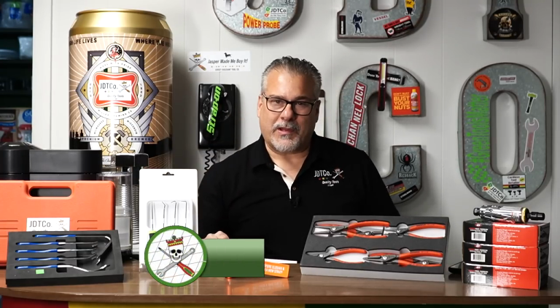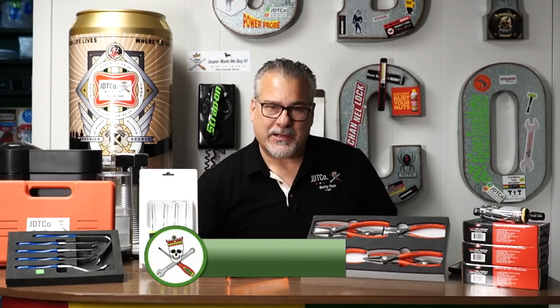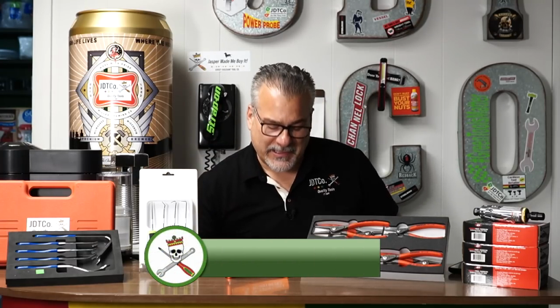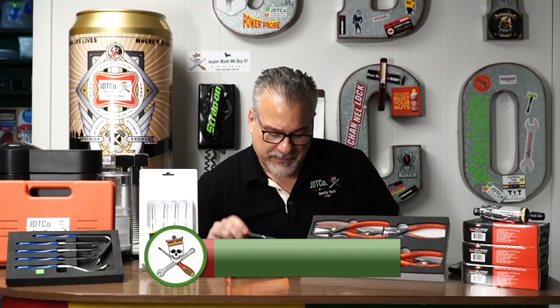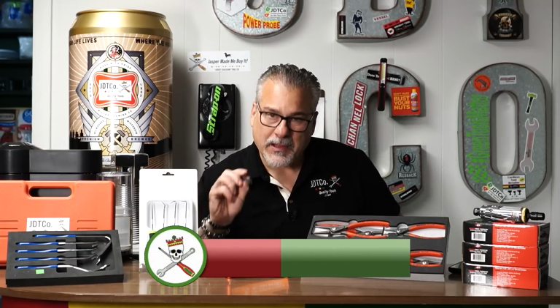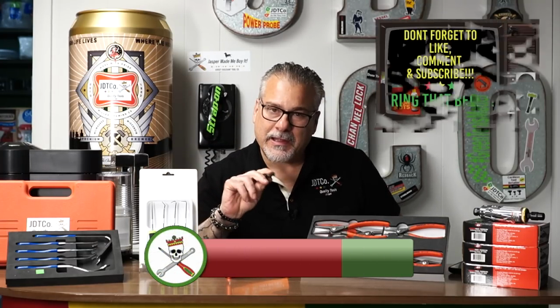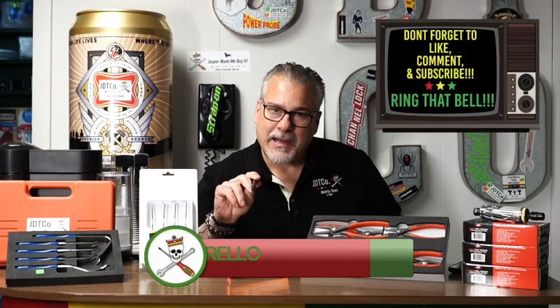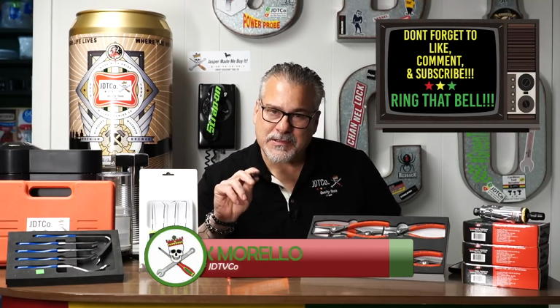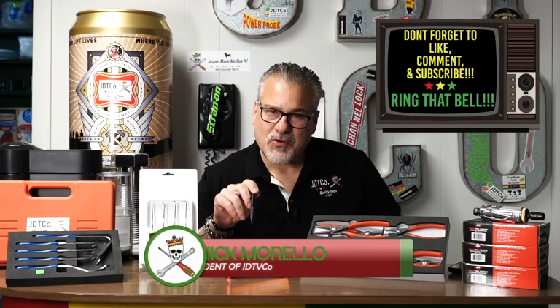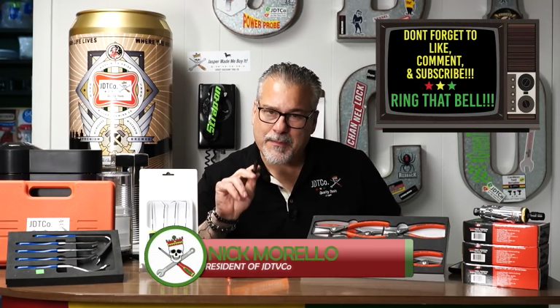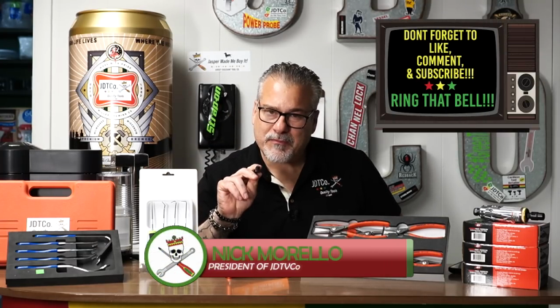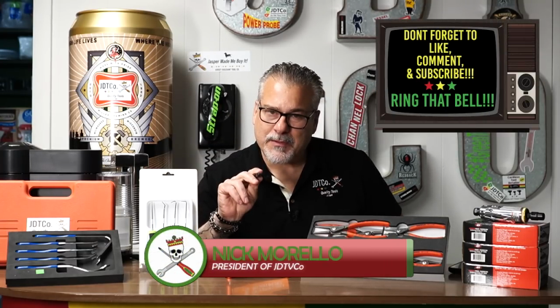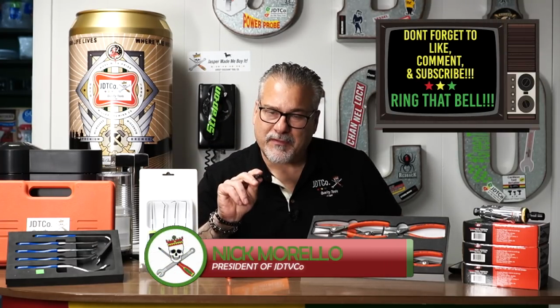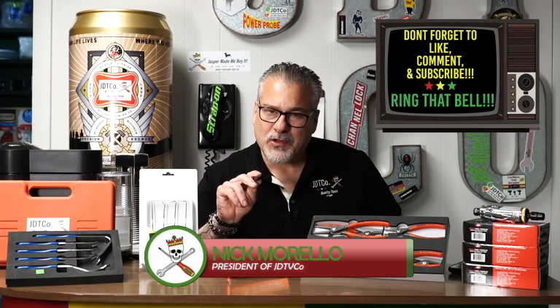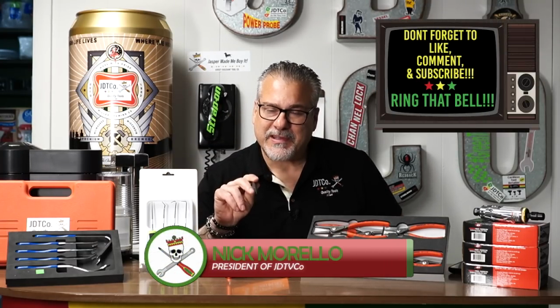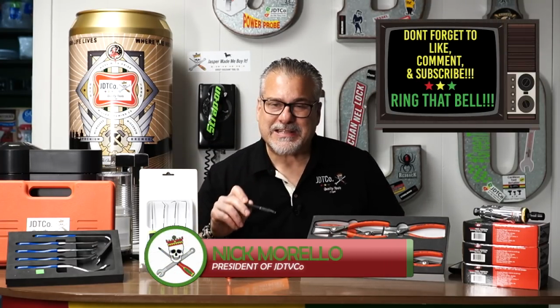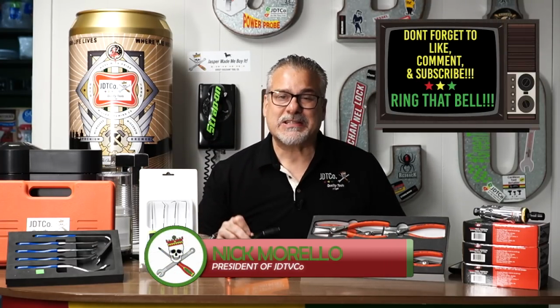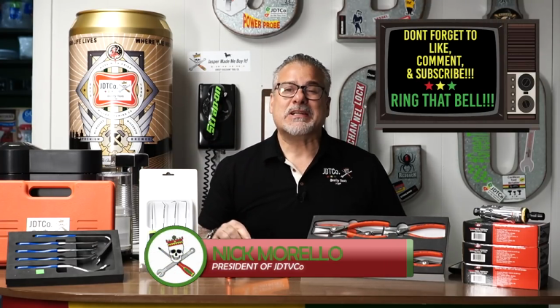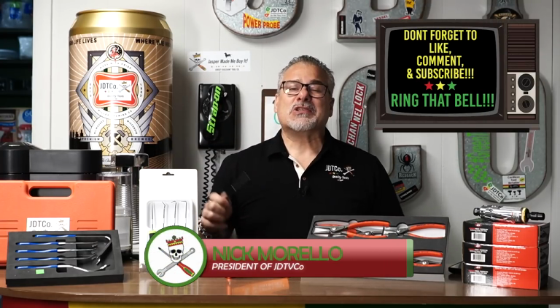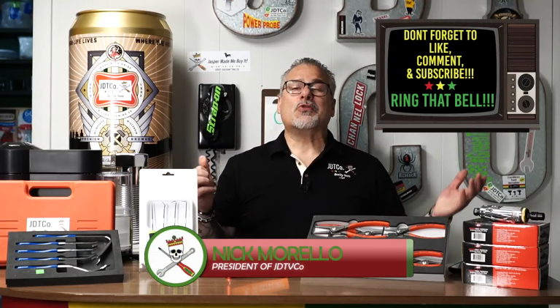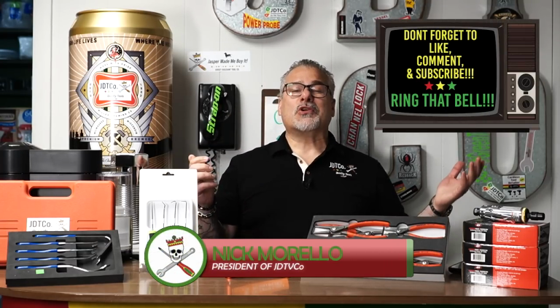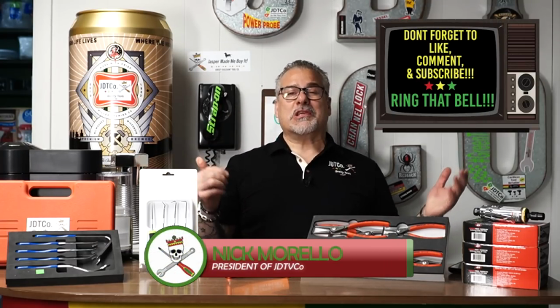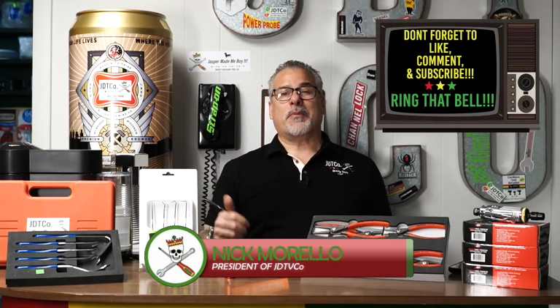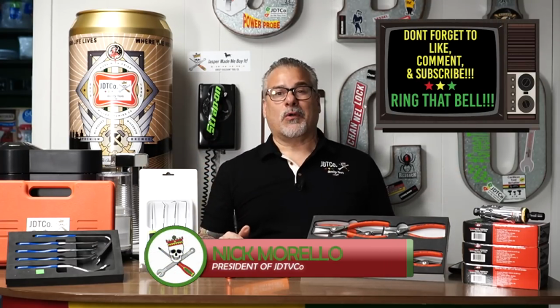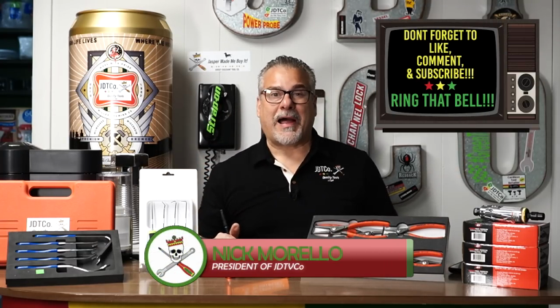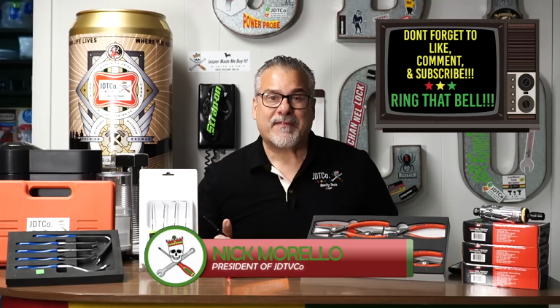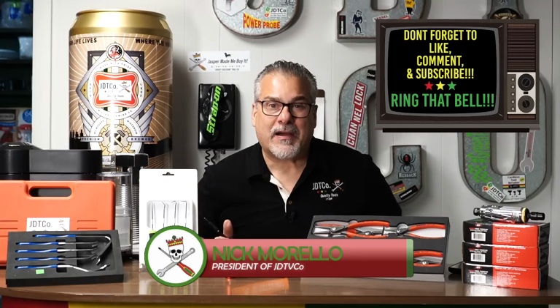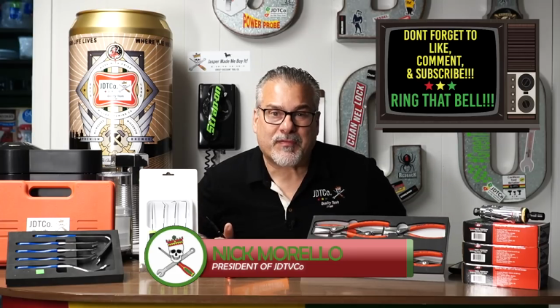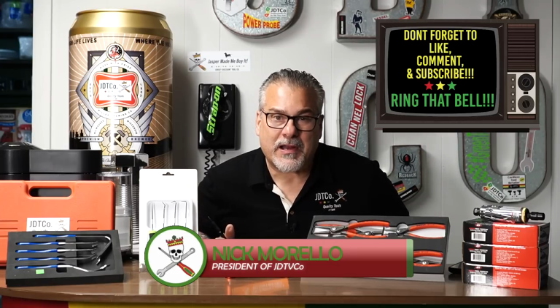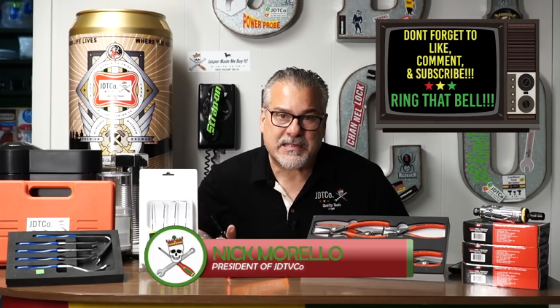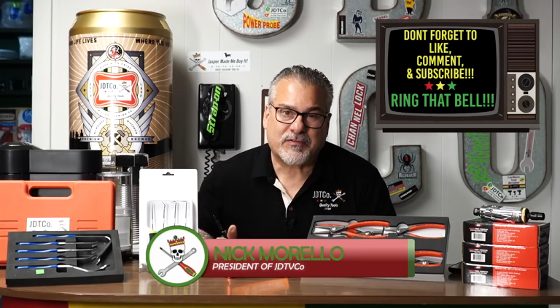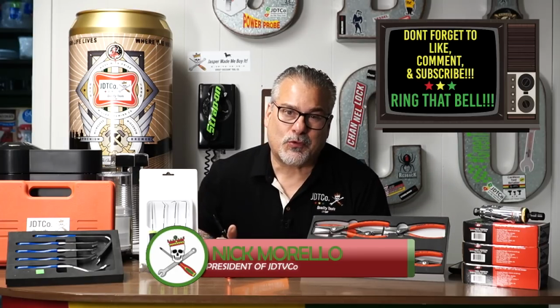While I got your attention, like, comment, subscribe, and ring your bell for notifications so you can see when we go live on Fridays and give away tools.